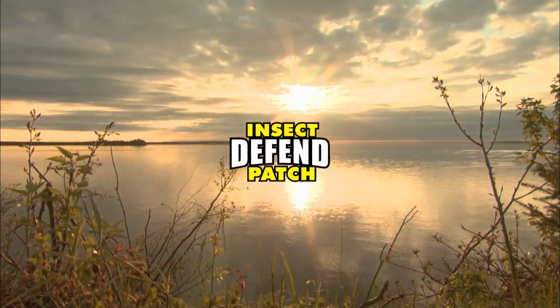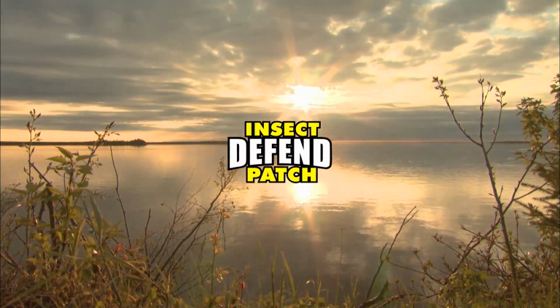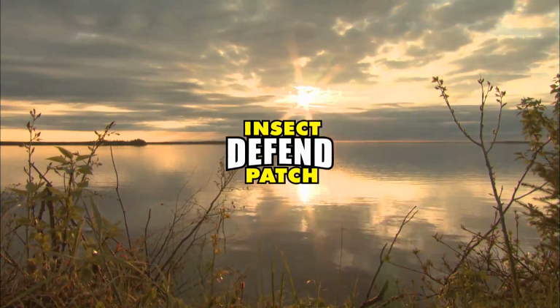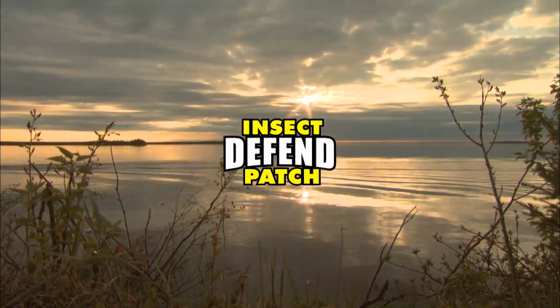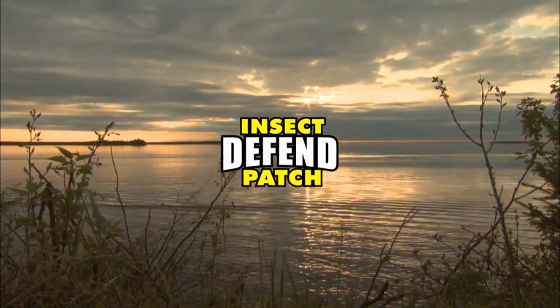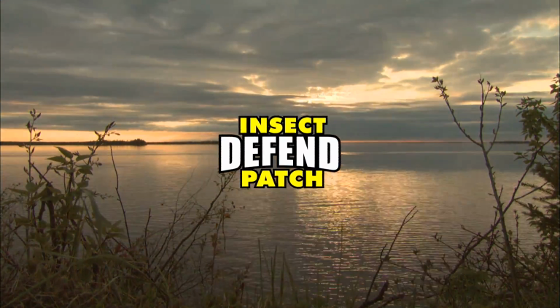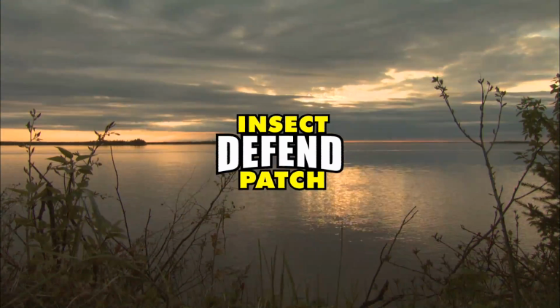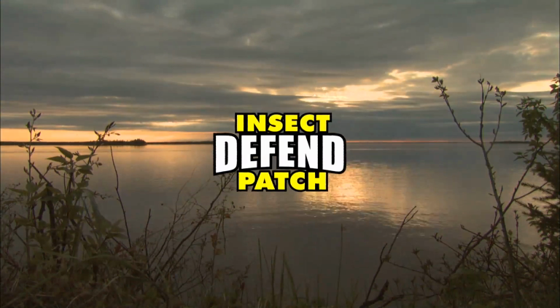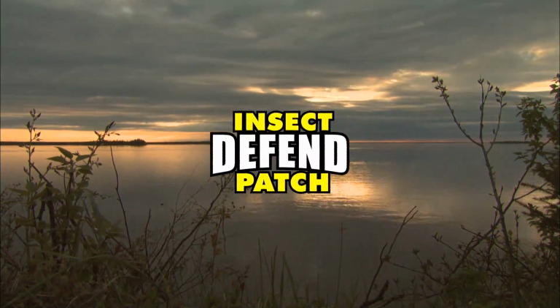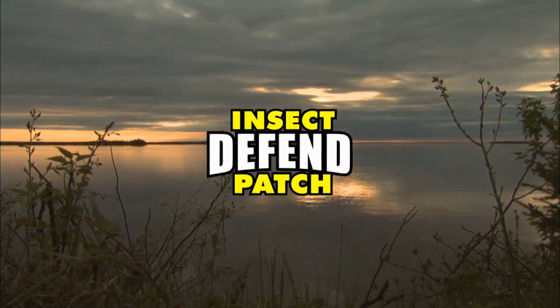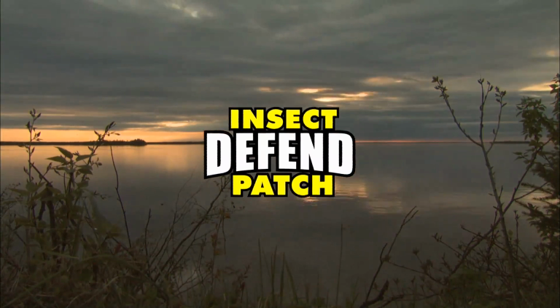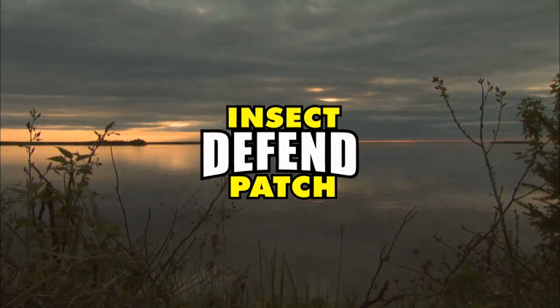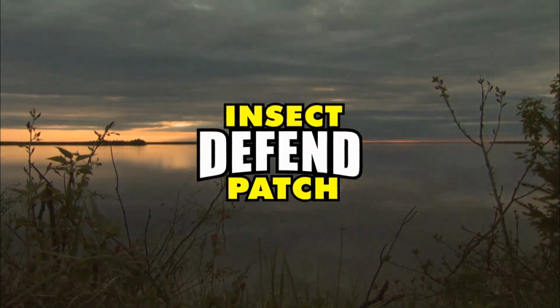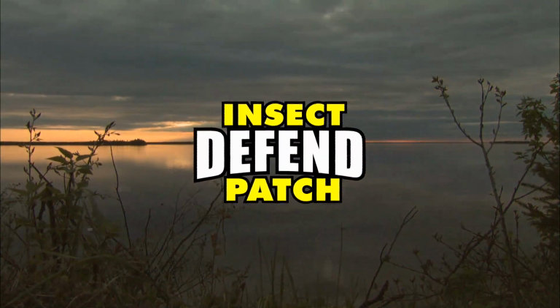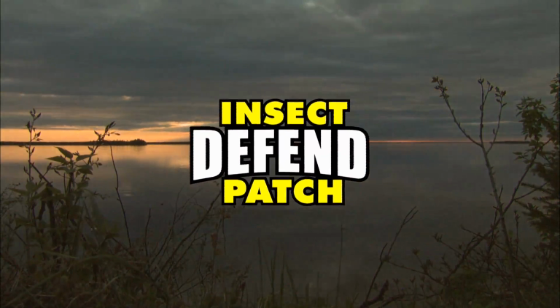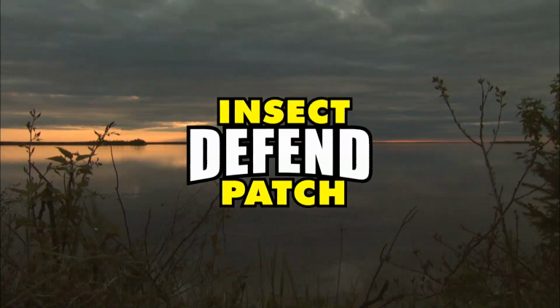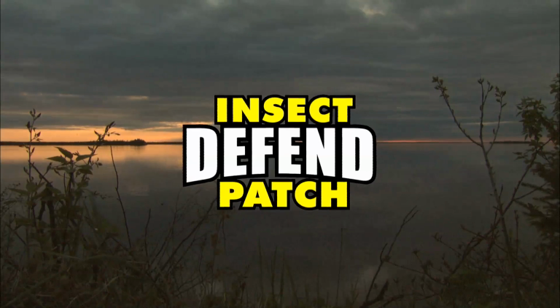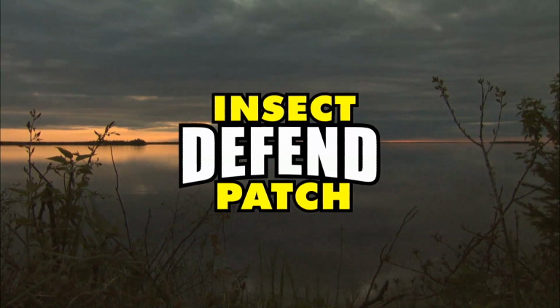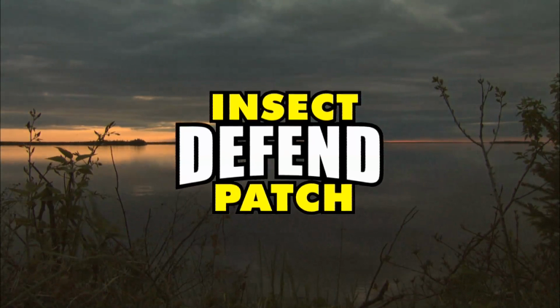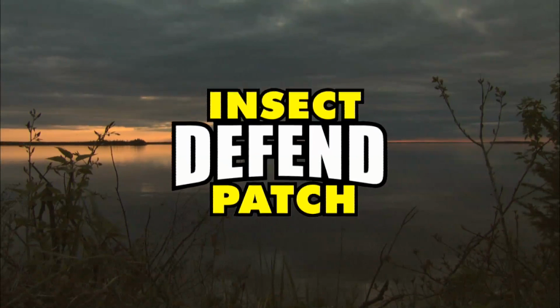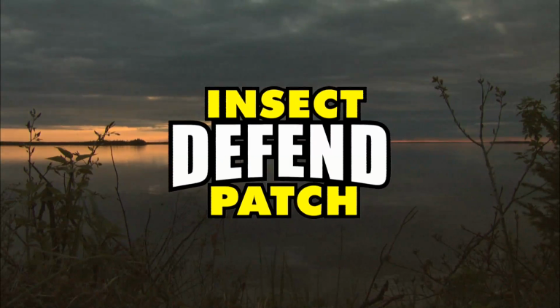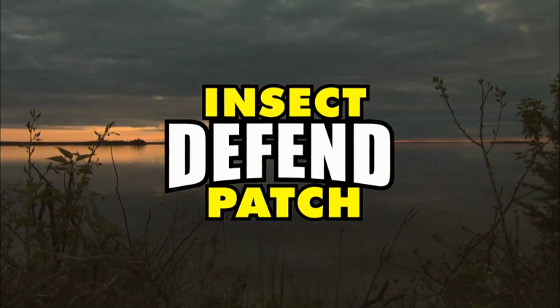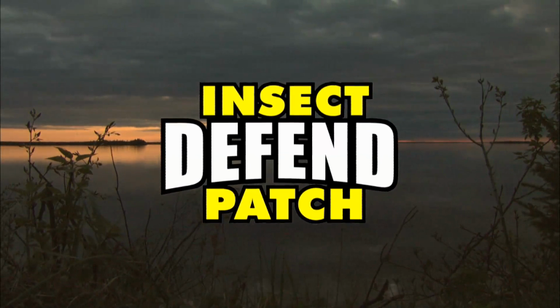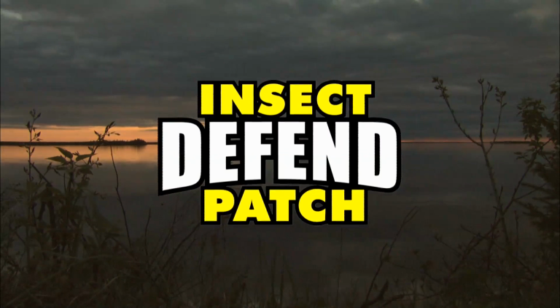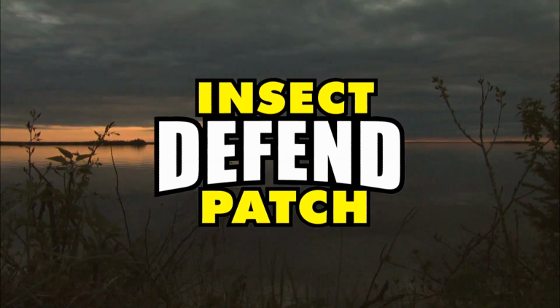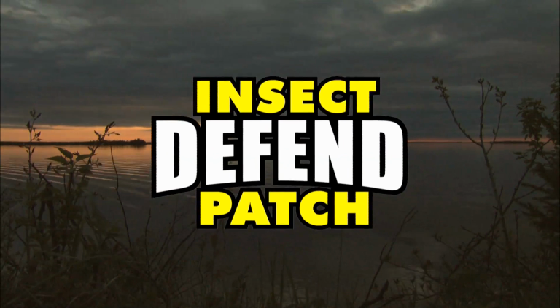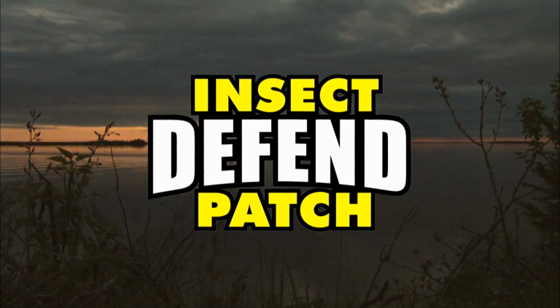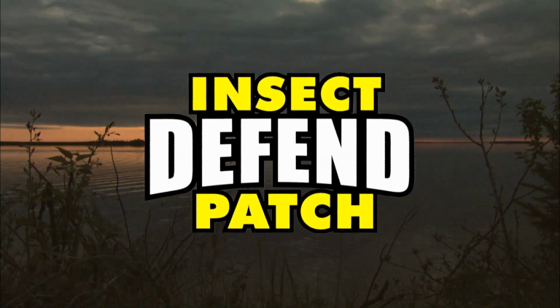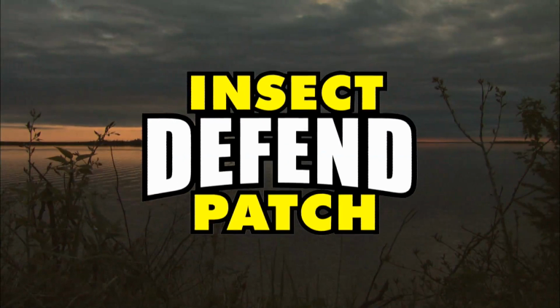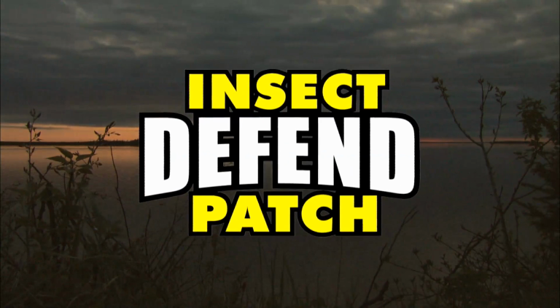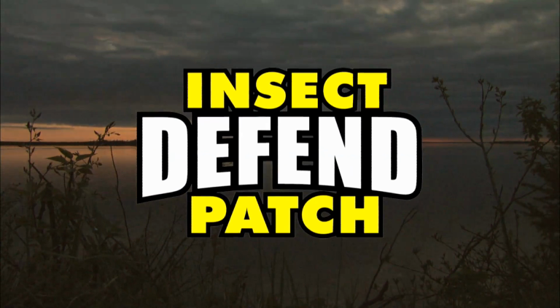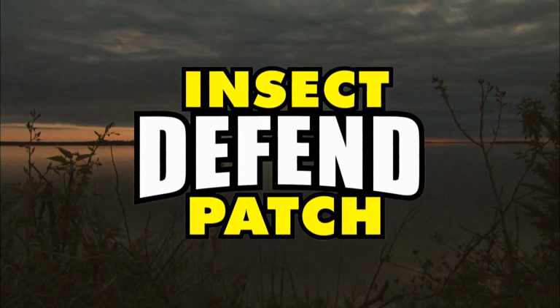Closed Captioning is brought to you by Insect Defend Patch. Deep-free protection from biting insects.